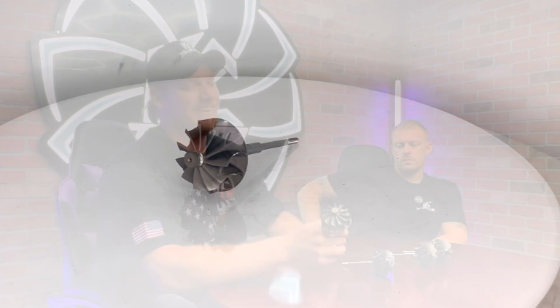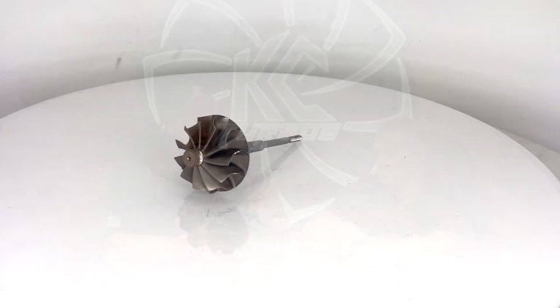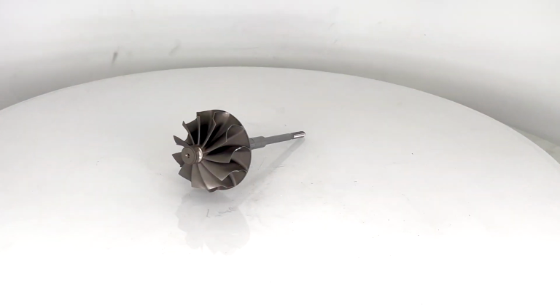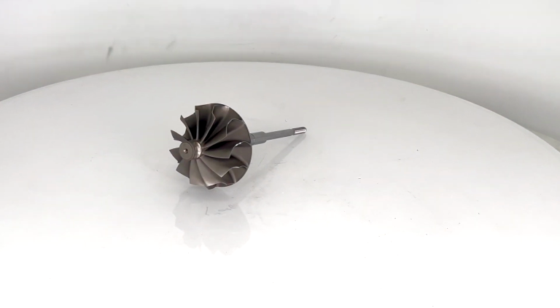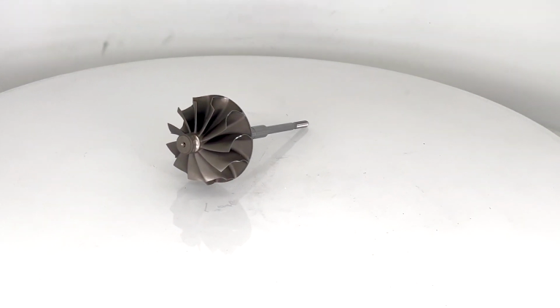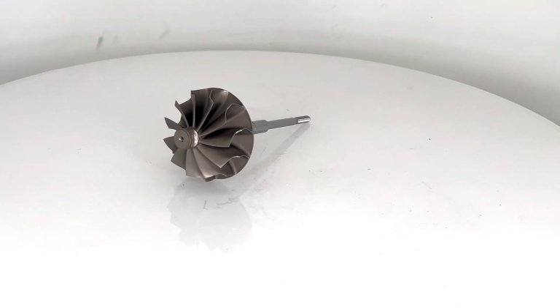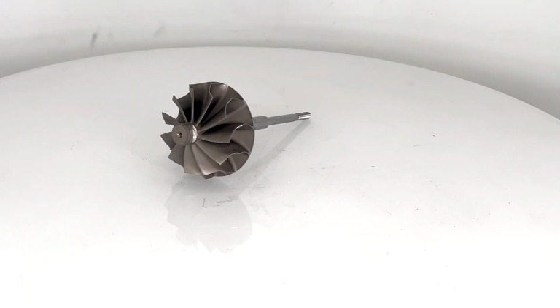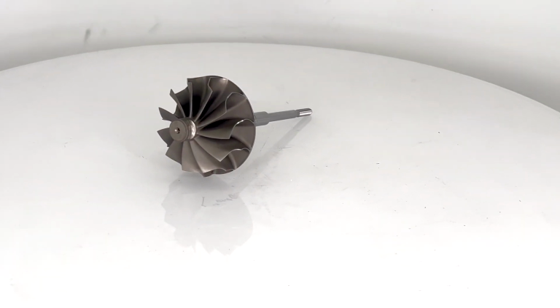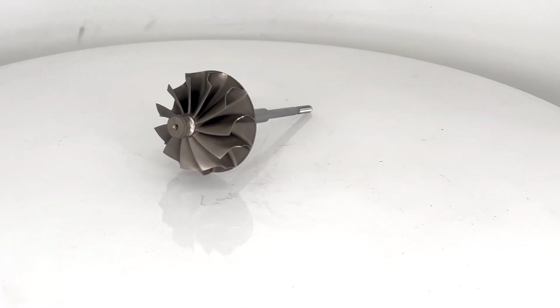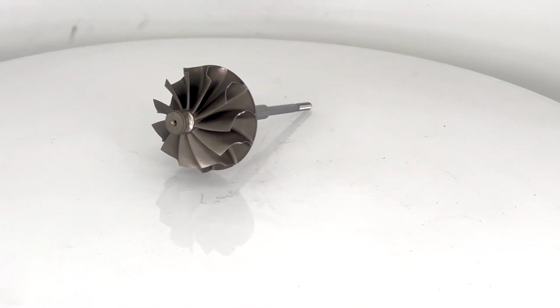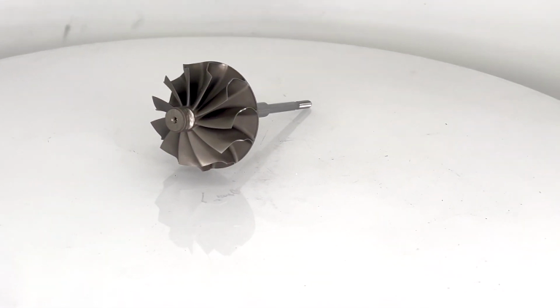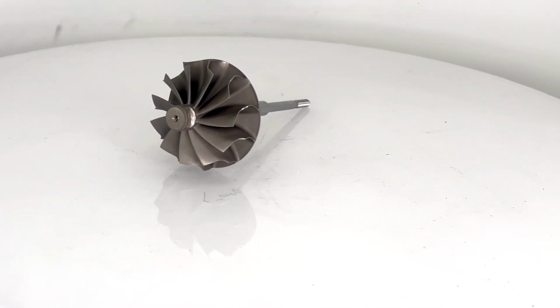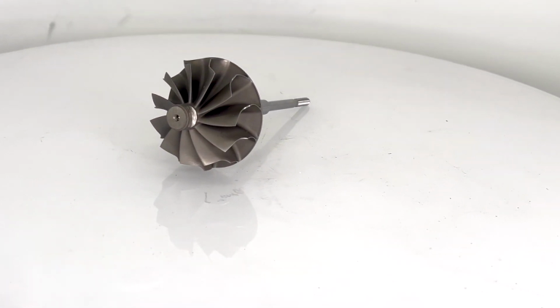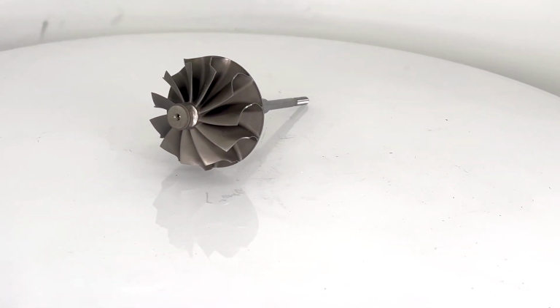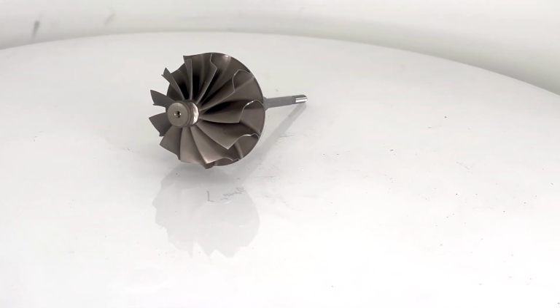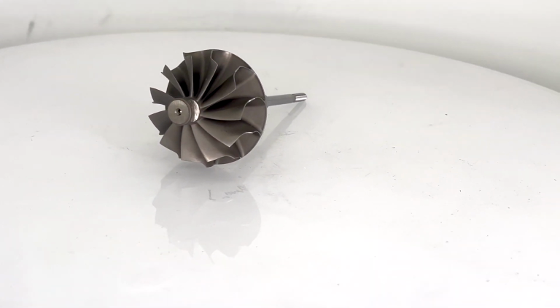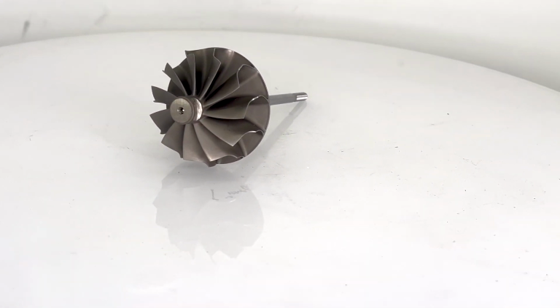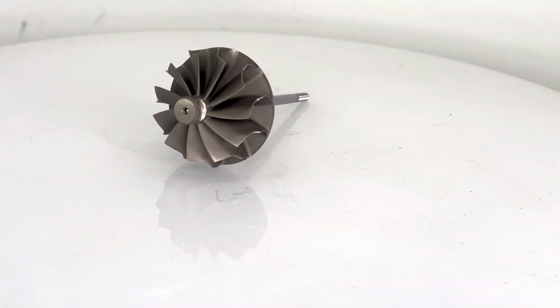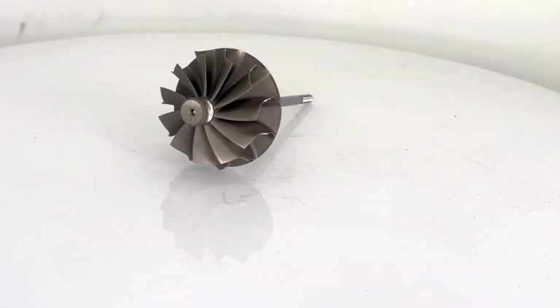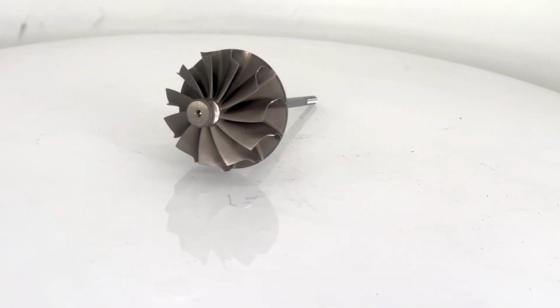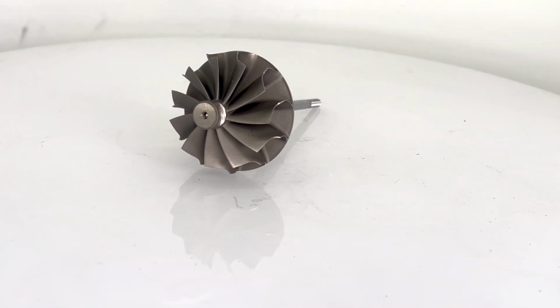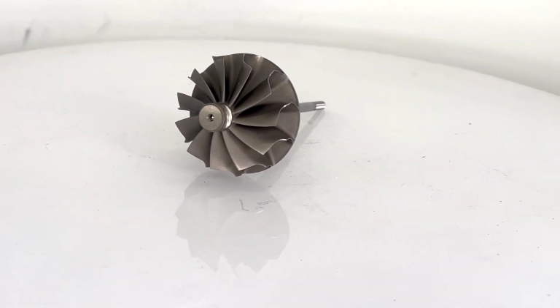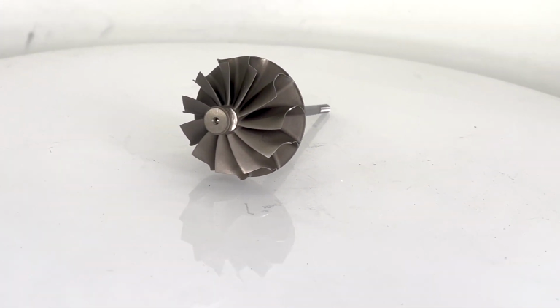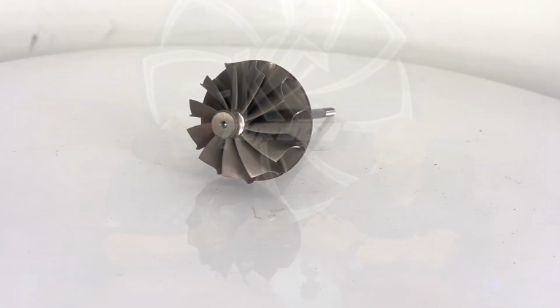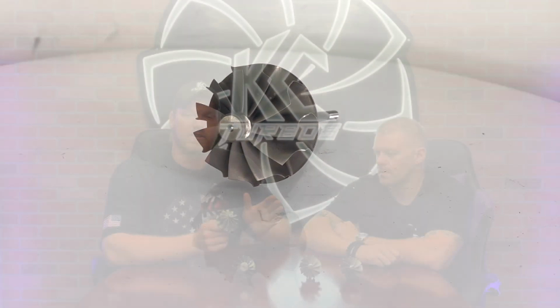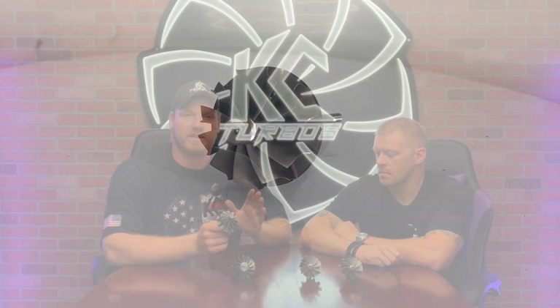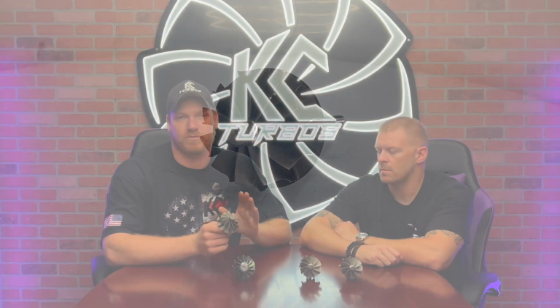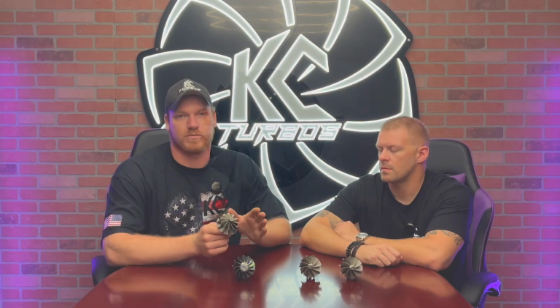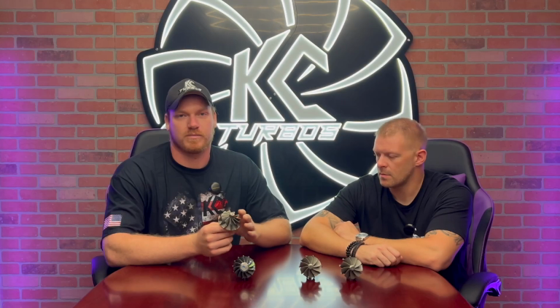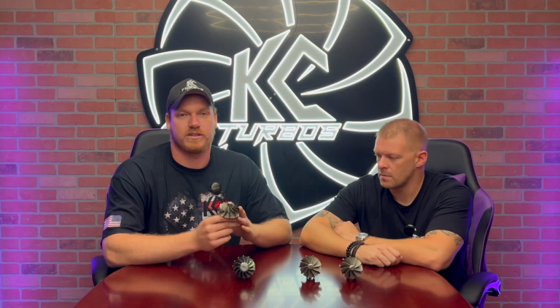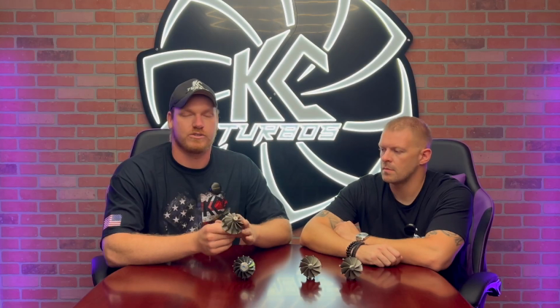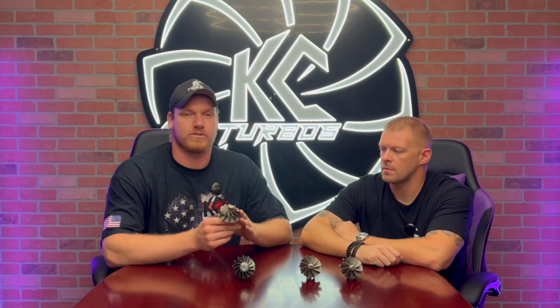If you're a stock guy, you want something quiet, you tow every day — the 11 blade is by far the best performance upgrade you can choose.